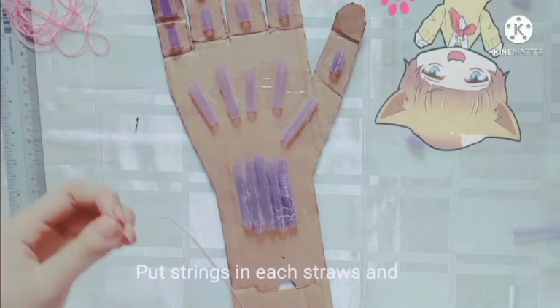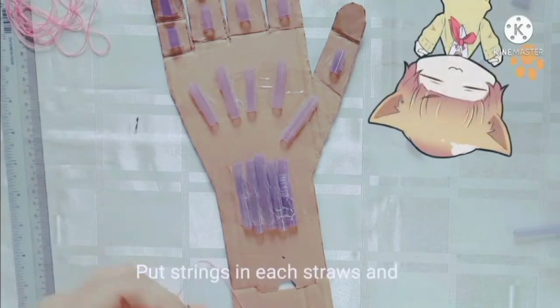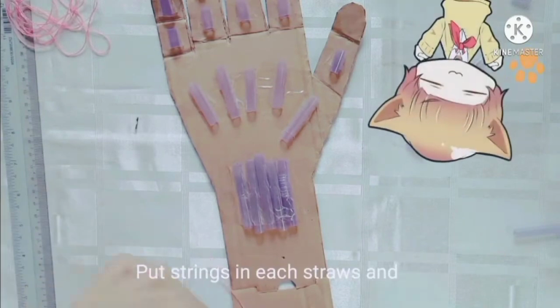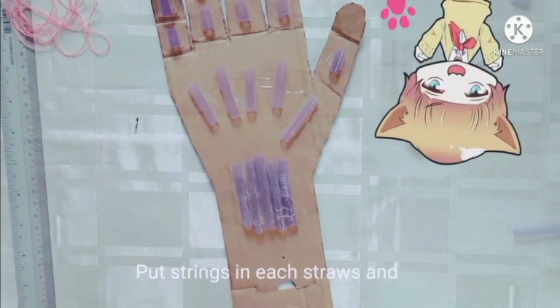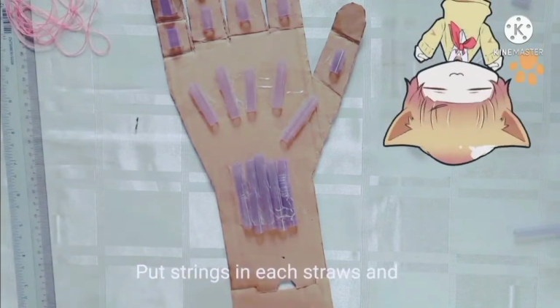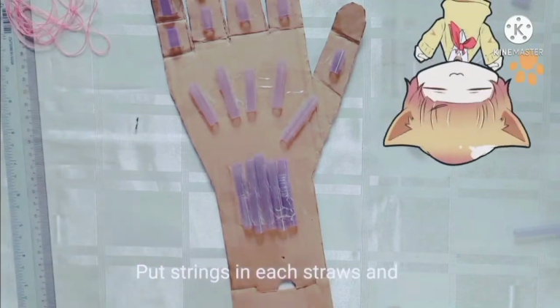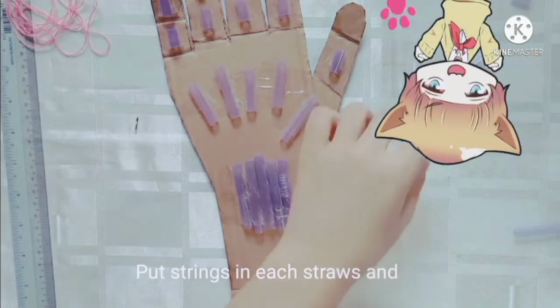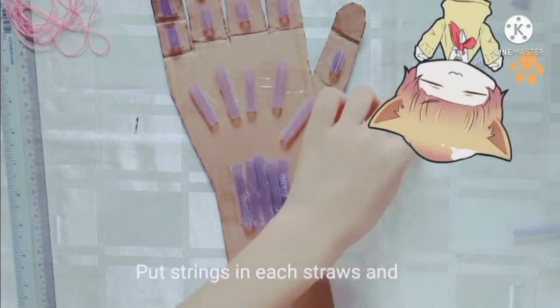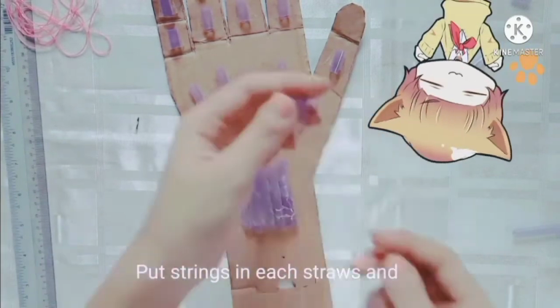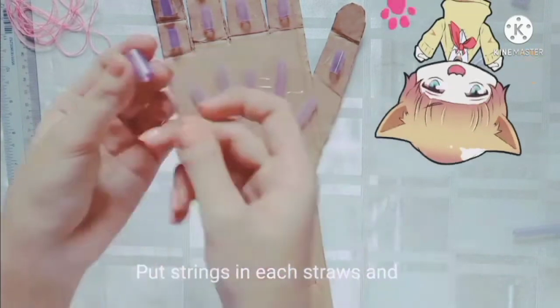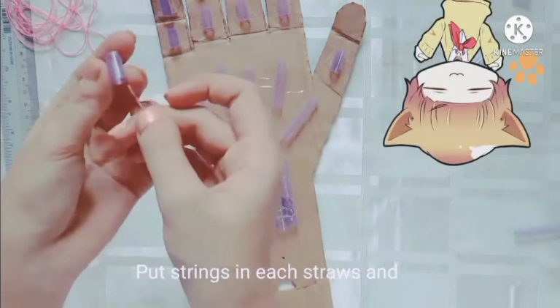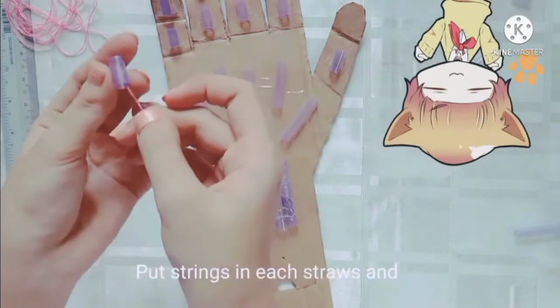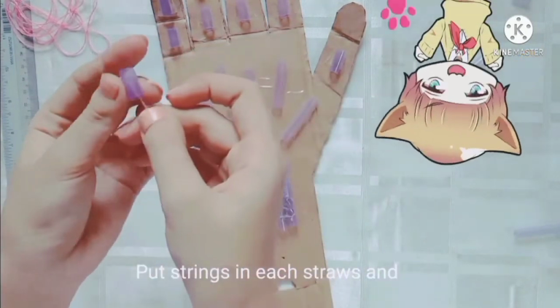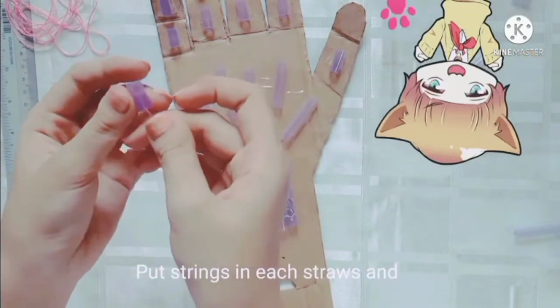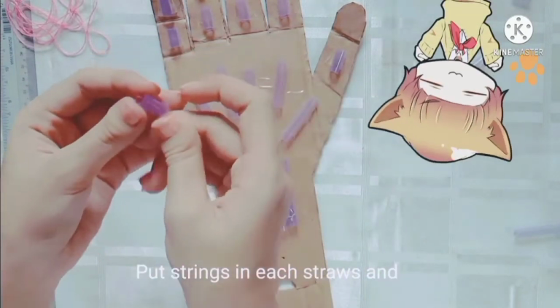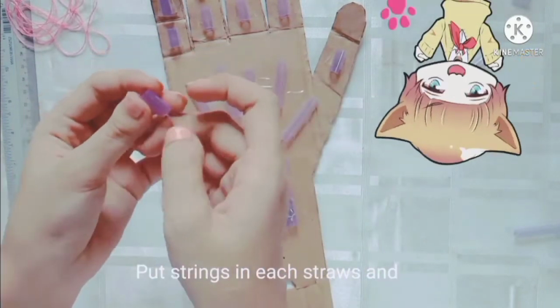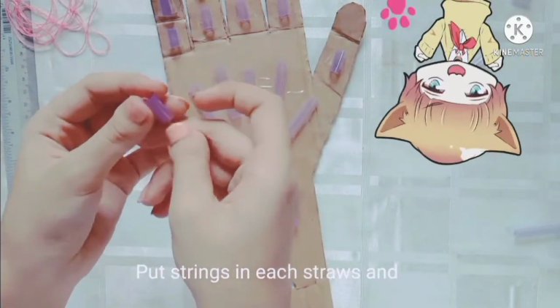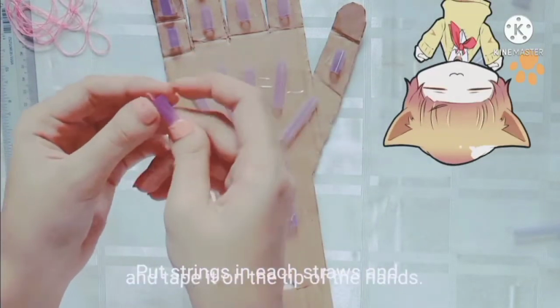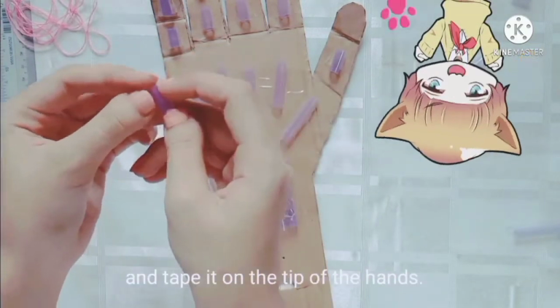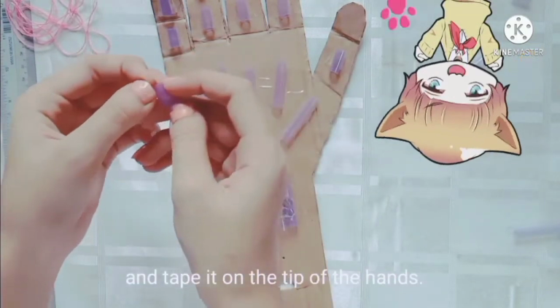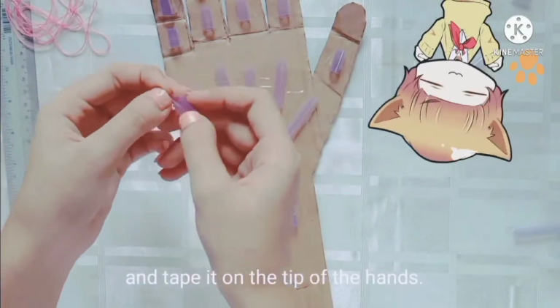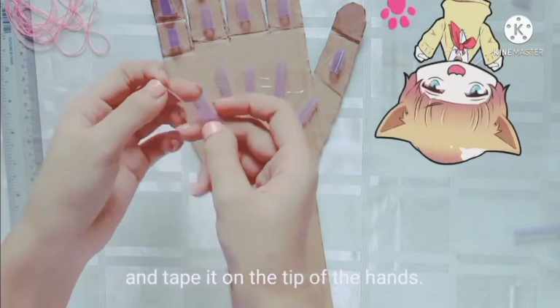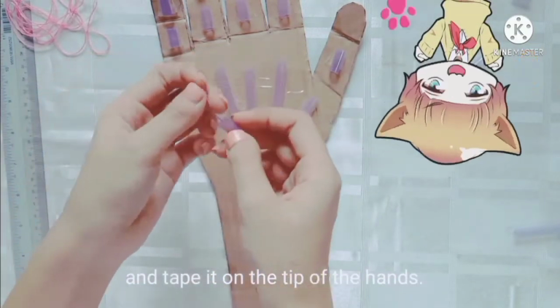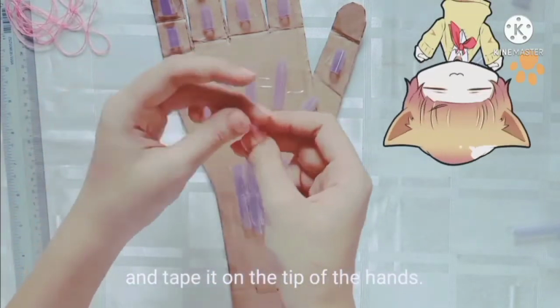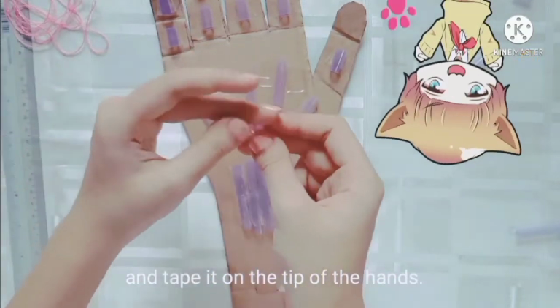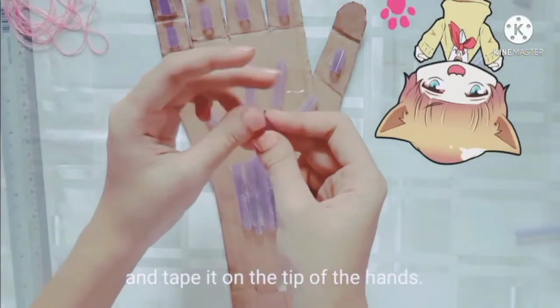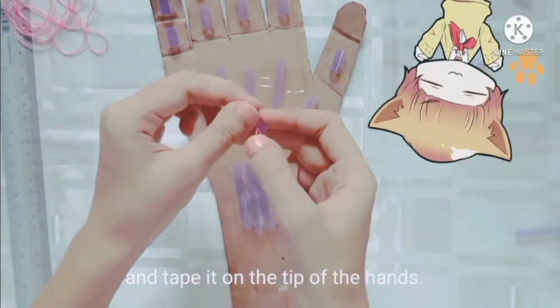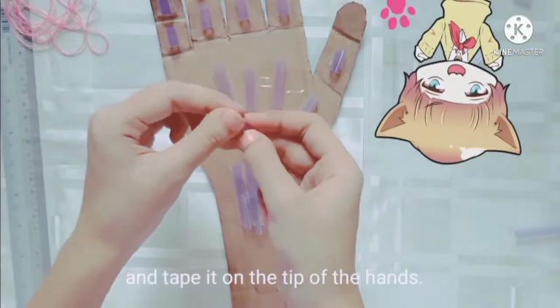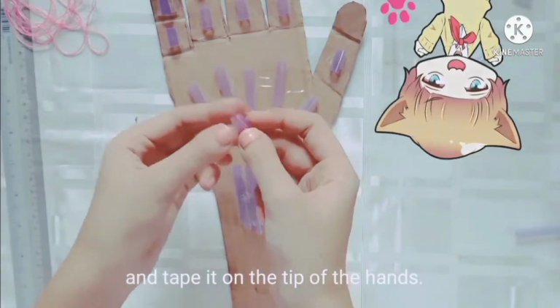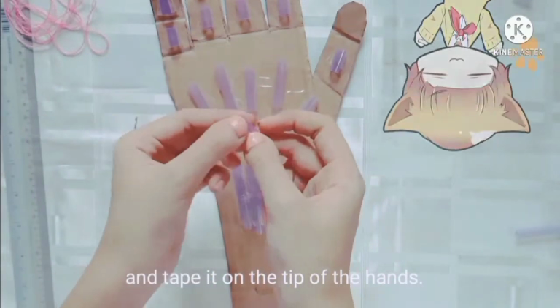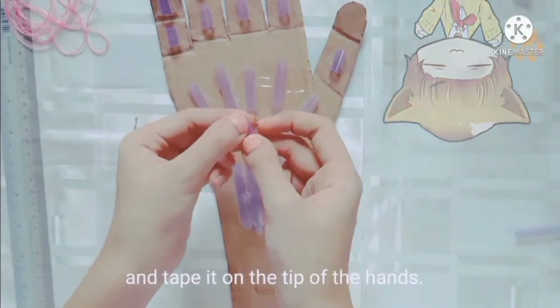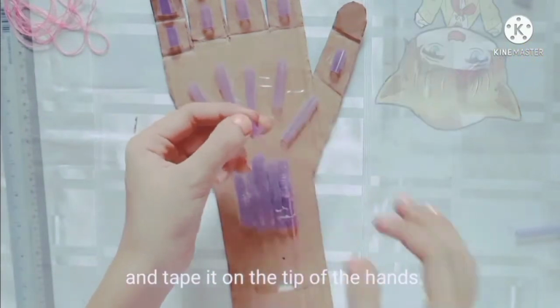Put a string on each straw and tape it on the tip of the hand.